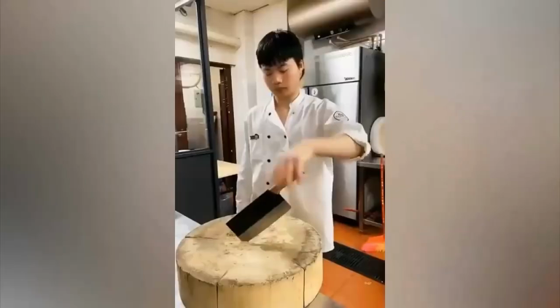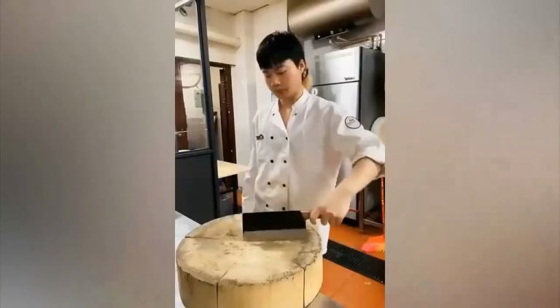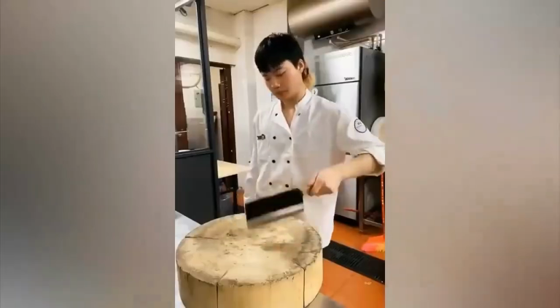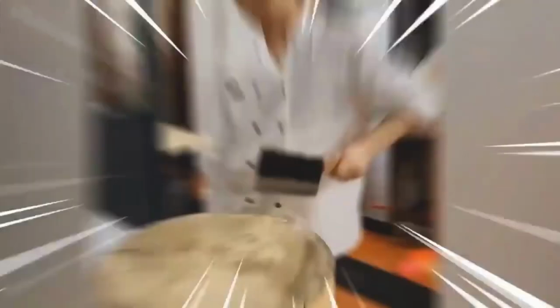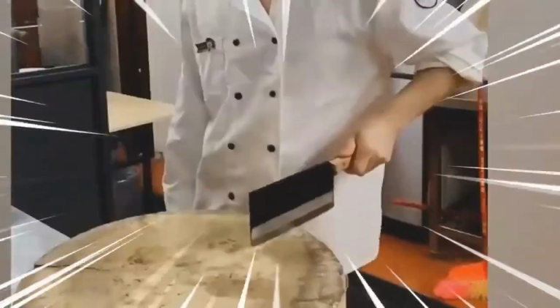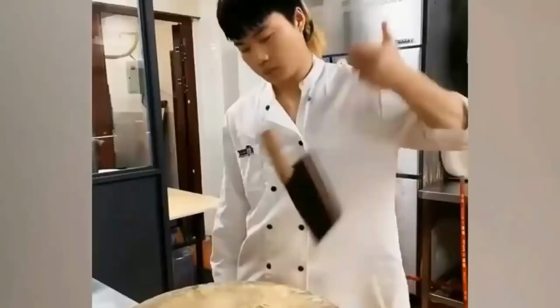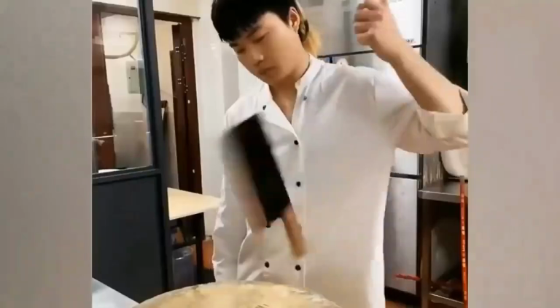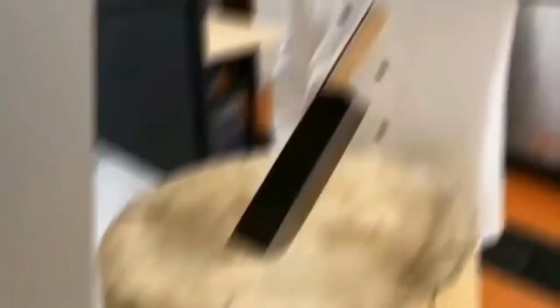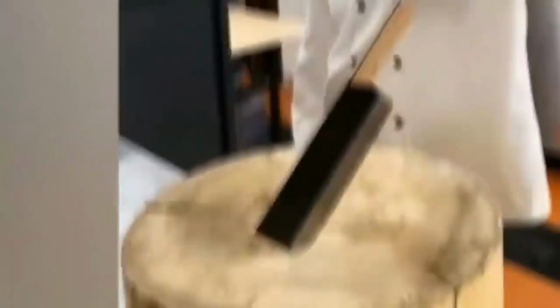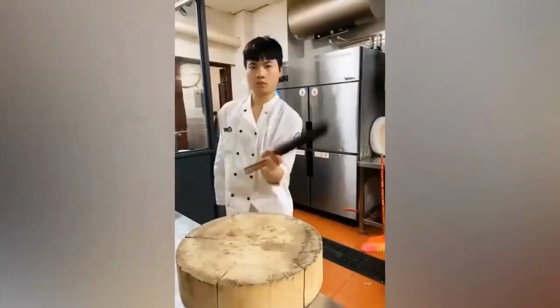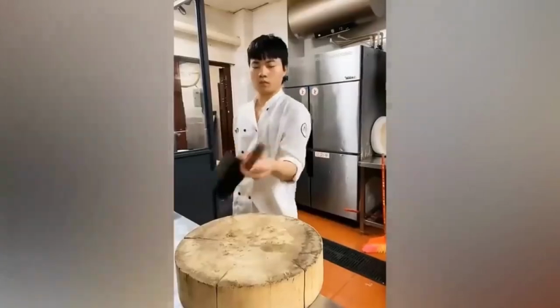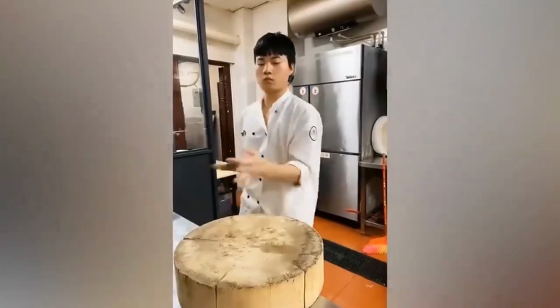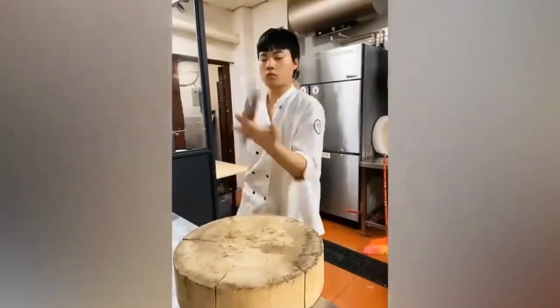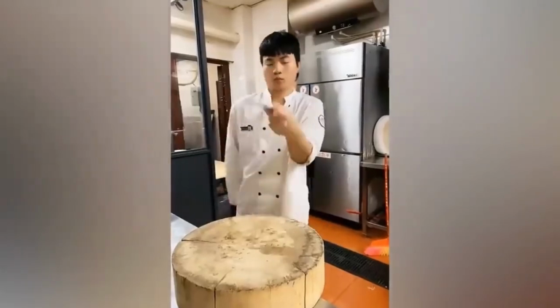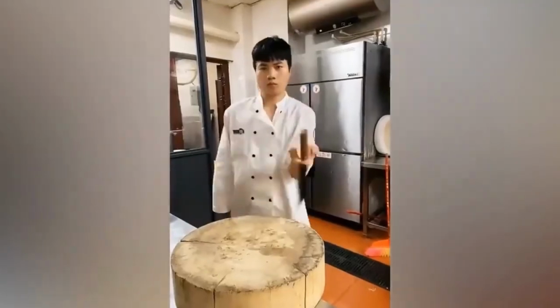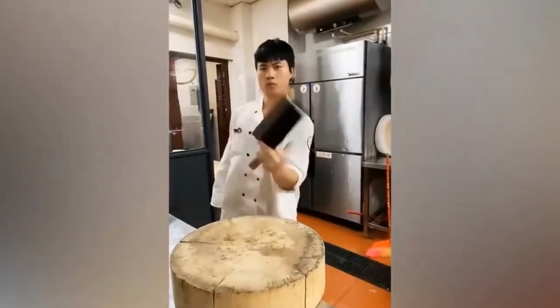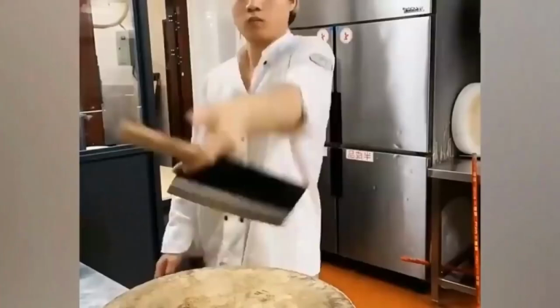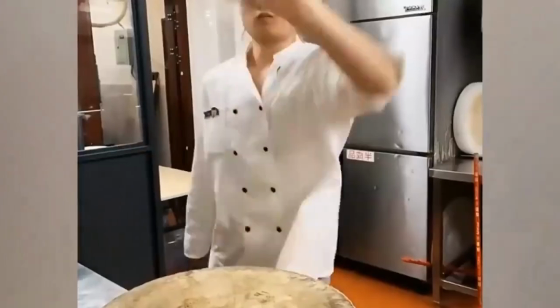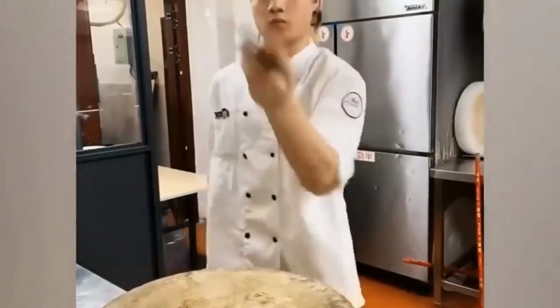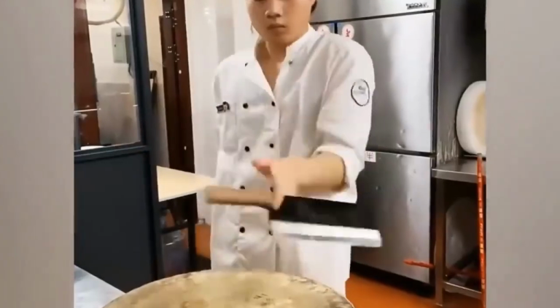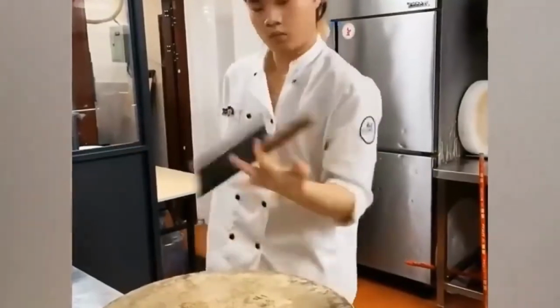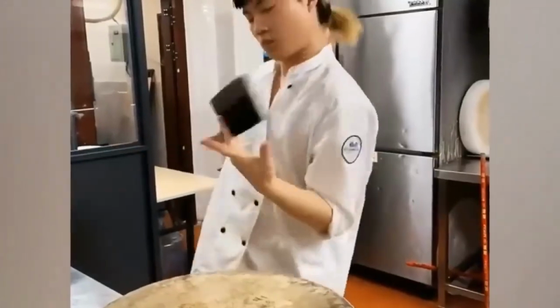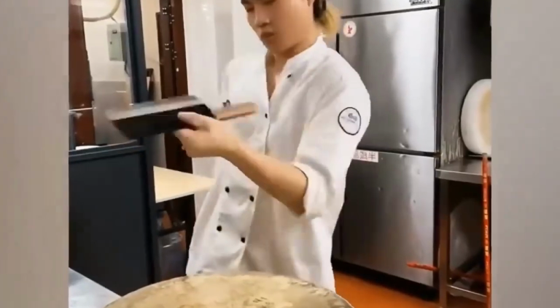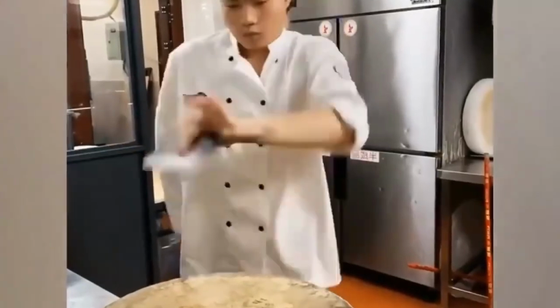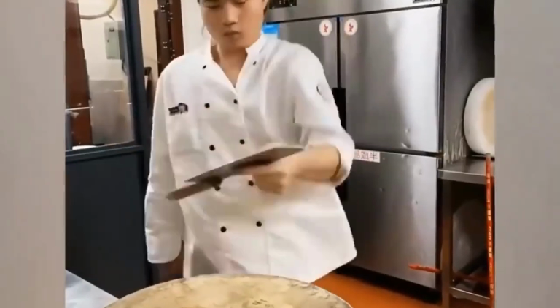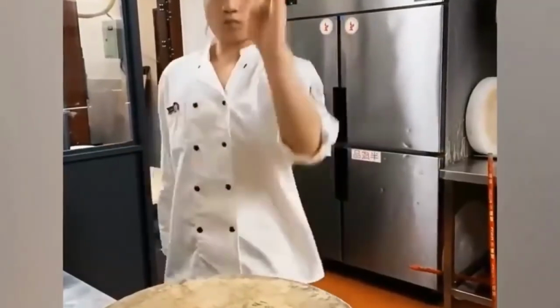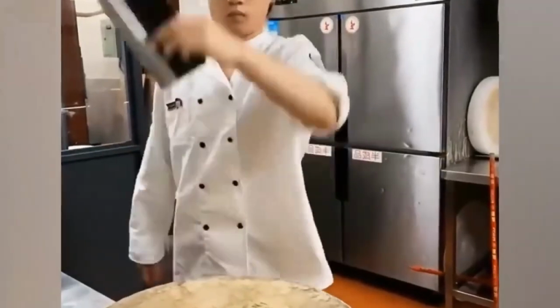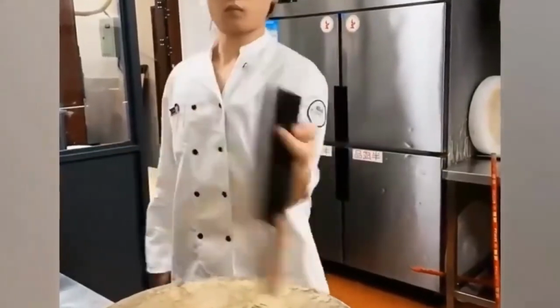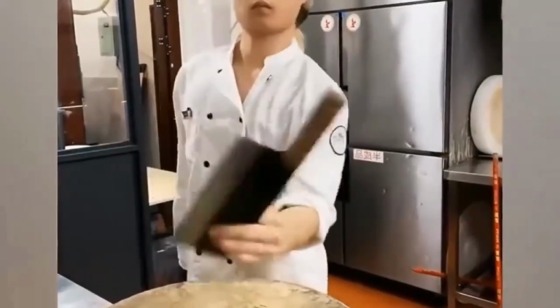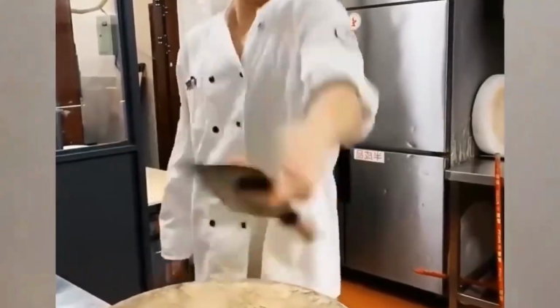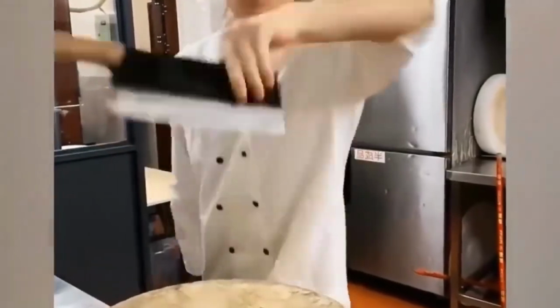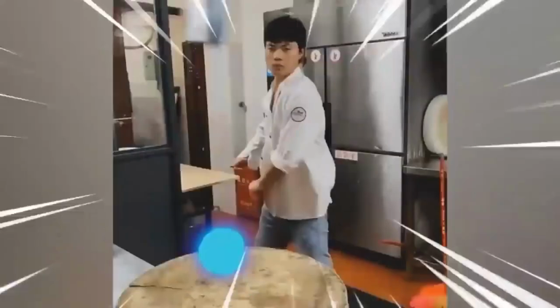This guy not only masters the use of his trusty cleaver, but performs this dangerous dance completely one handed.